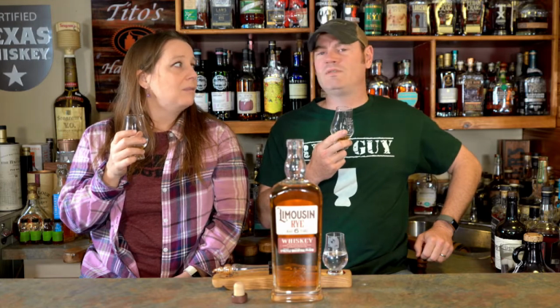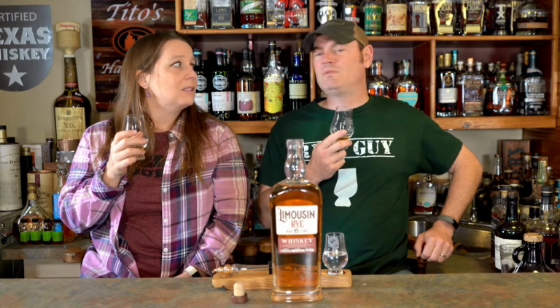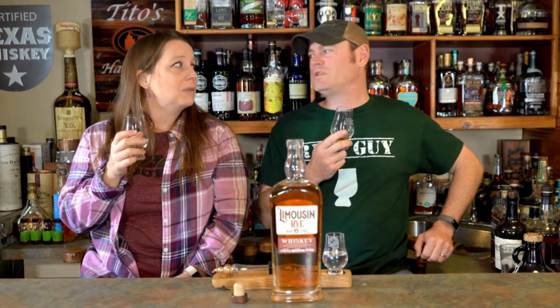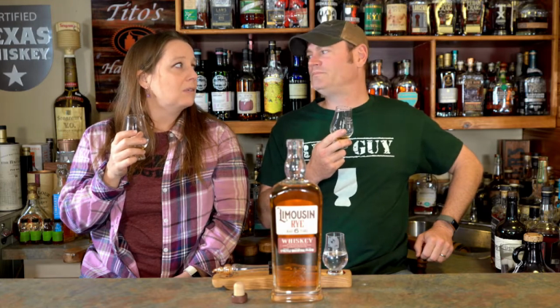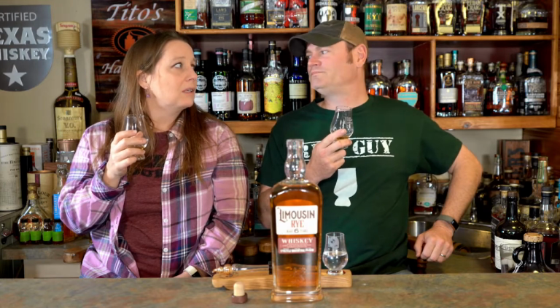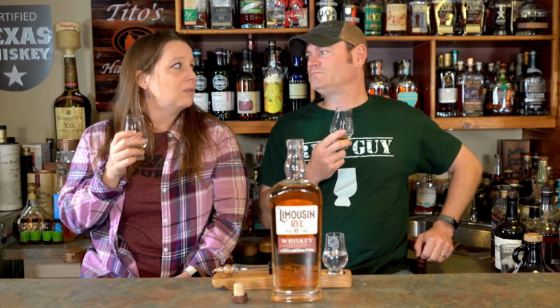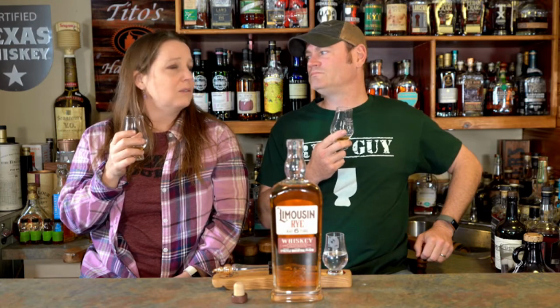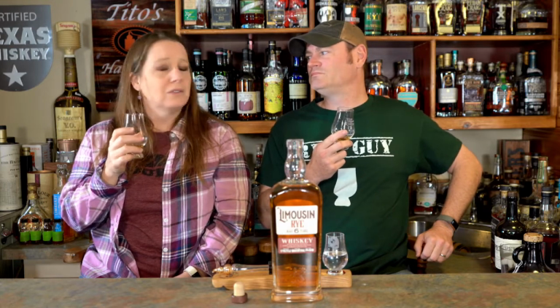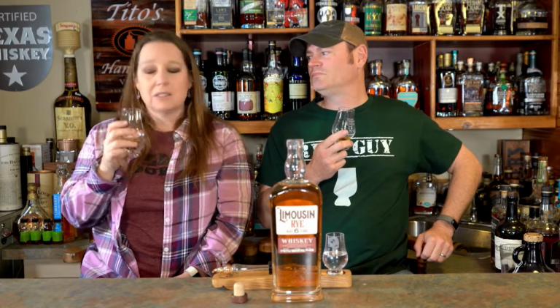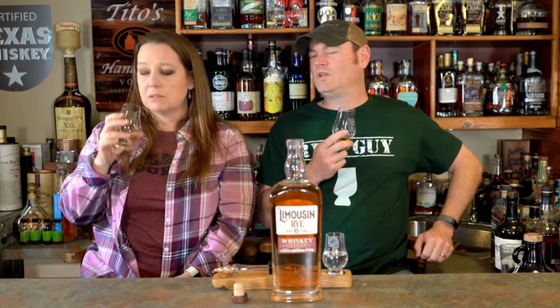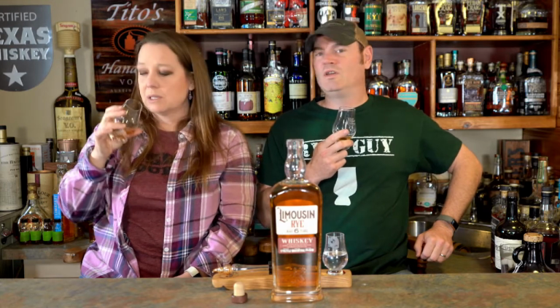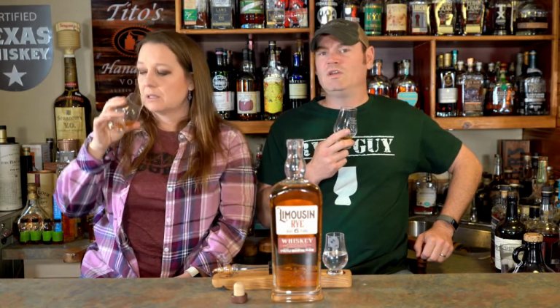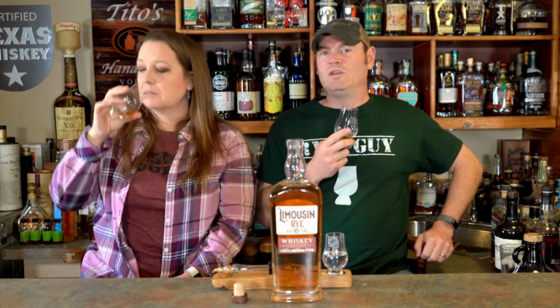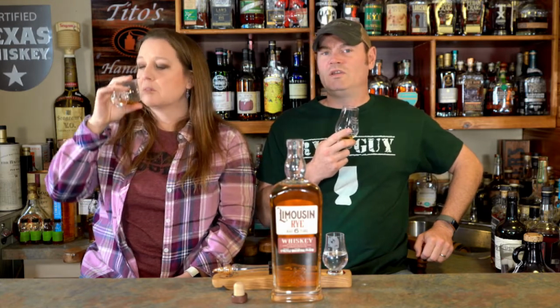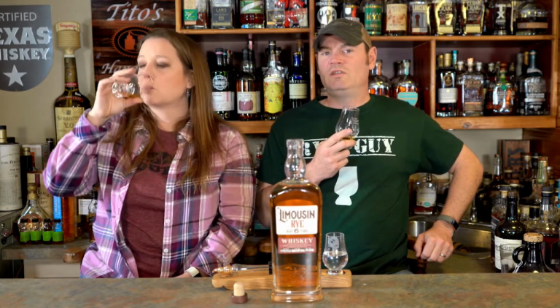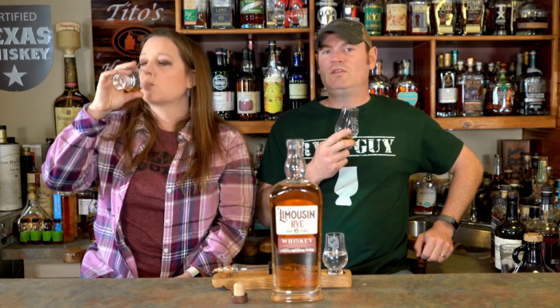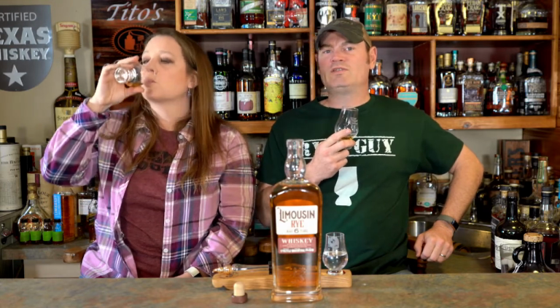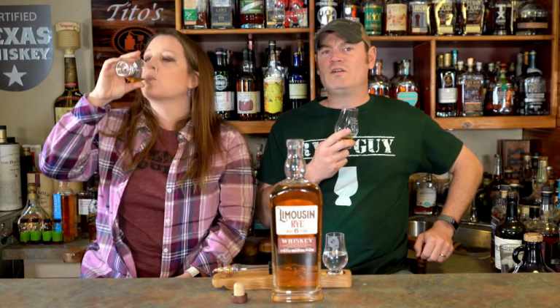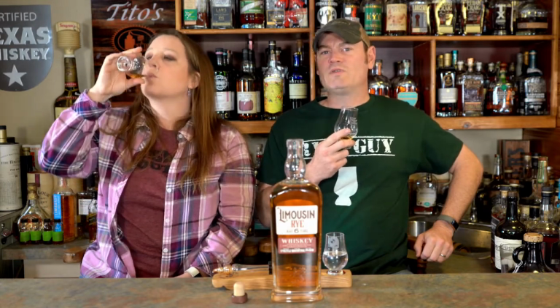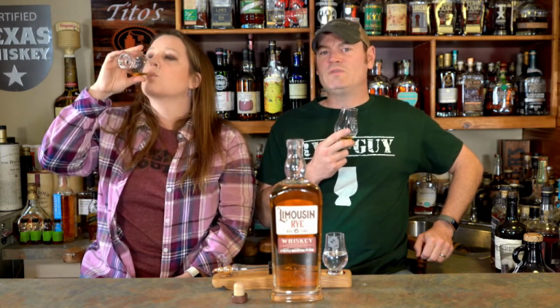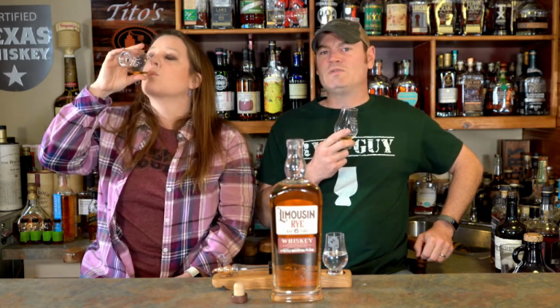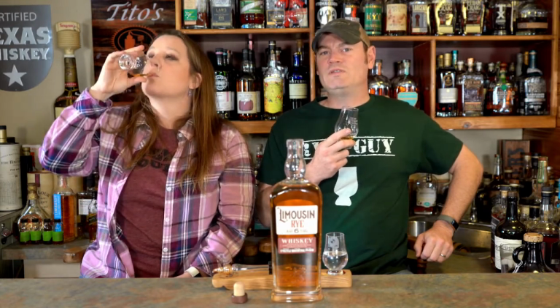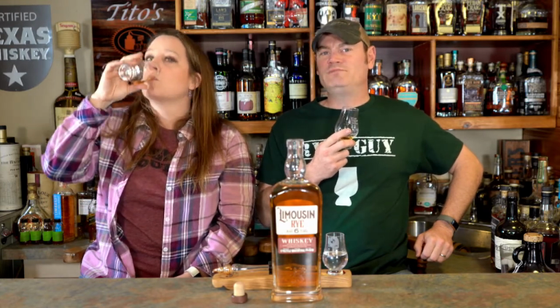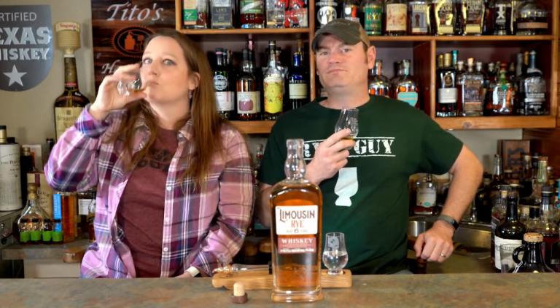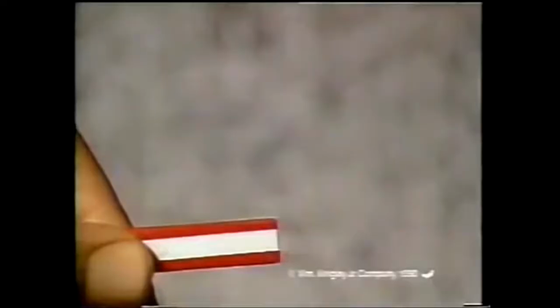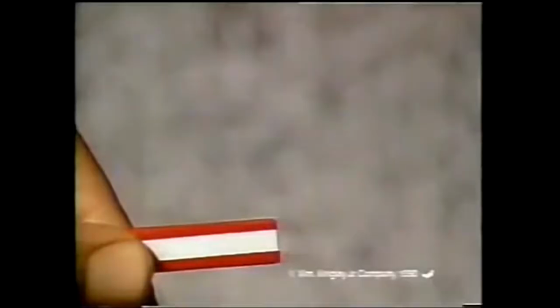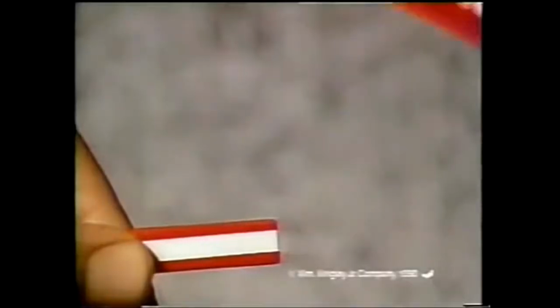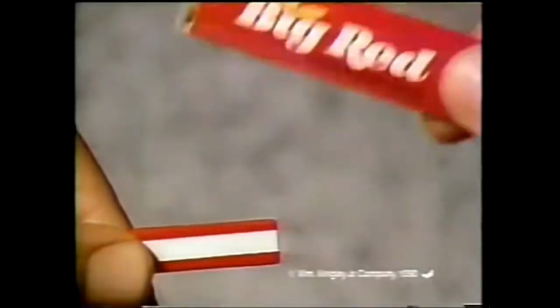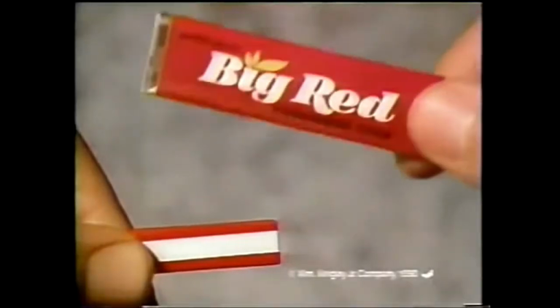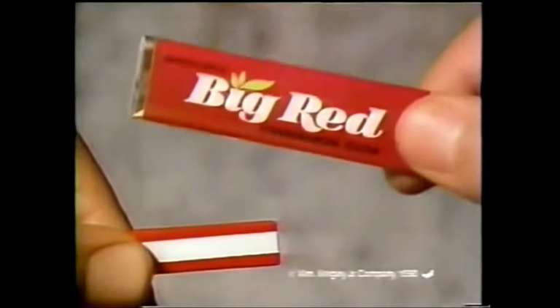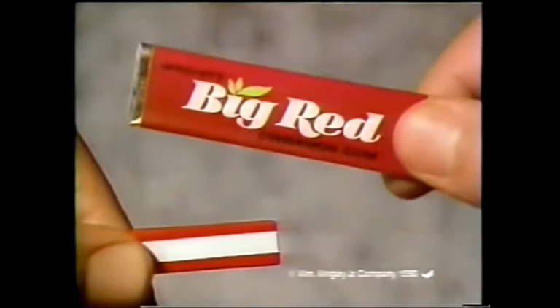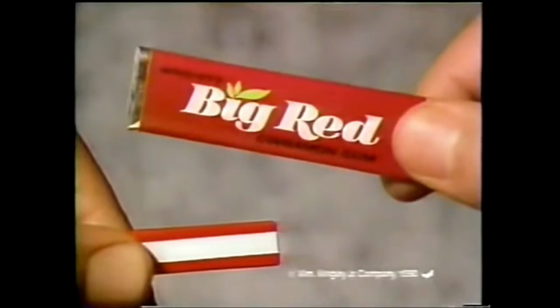Cinnamon gum — Big Red! Big Red gum. I wonder if they still make that — you can kiss a little longer with Big Red.